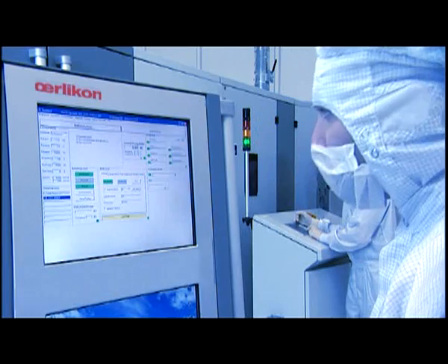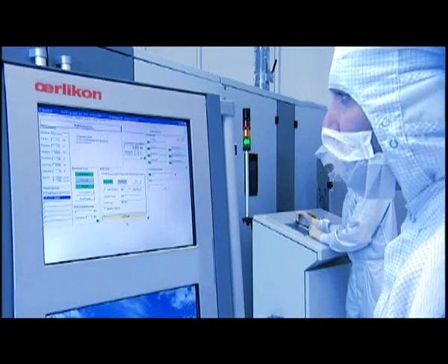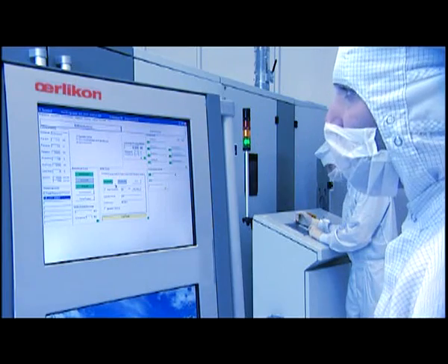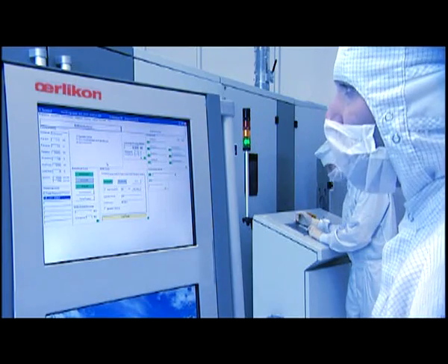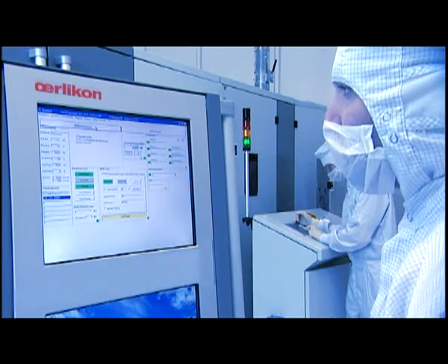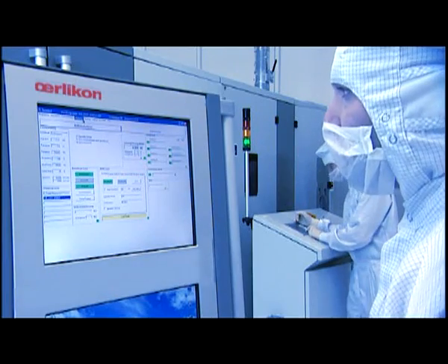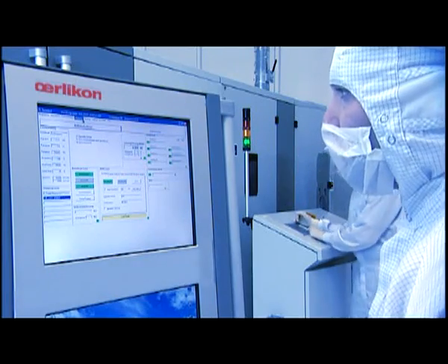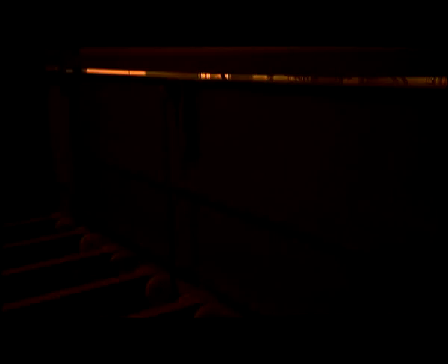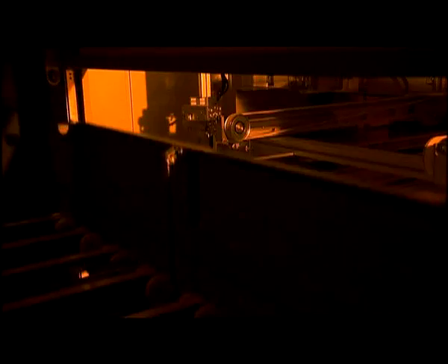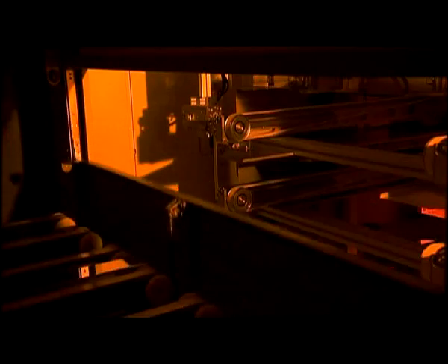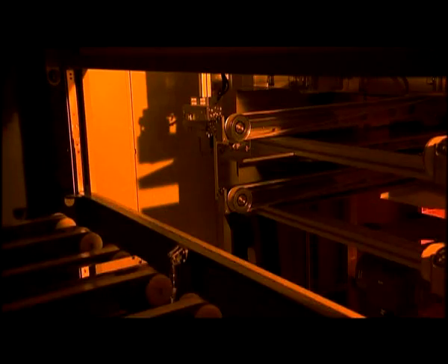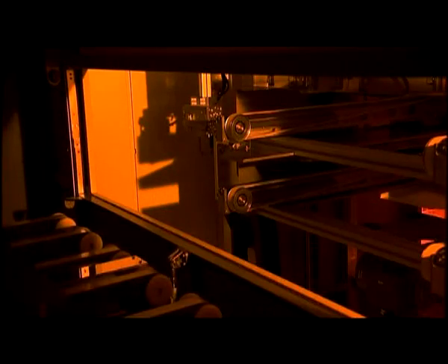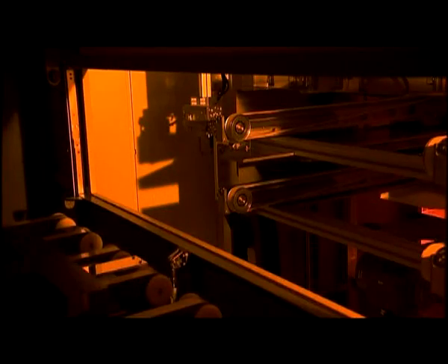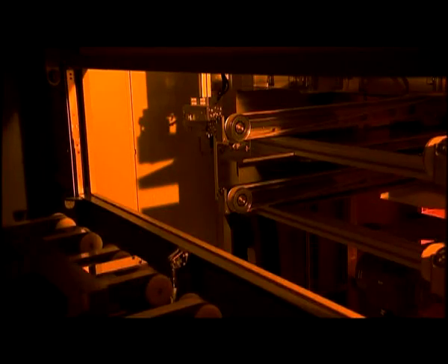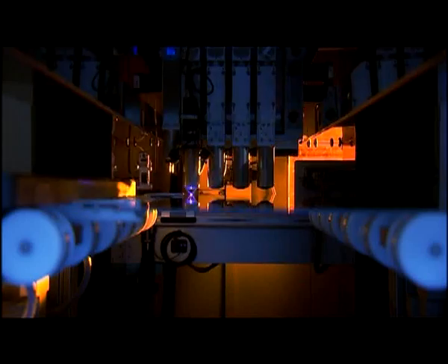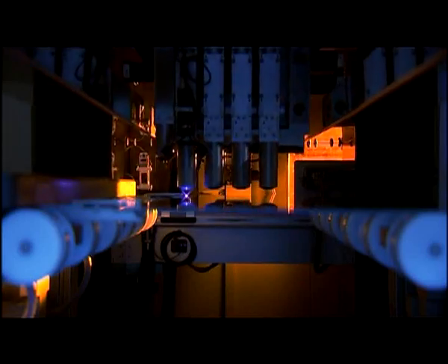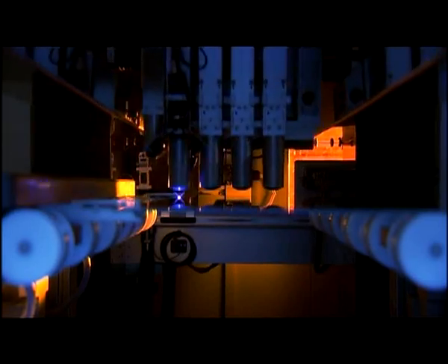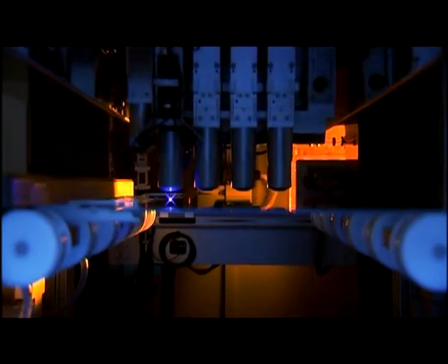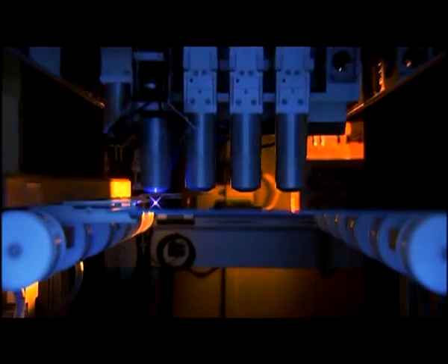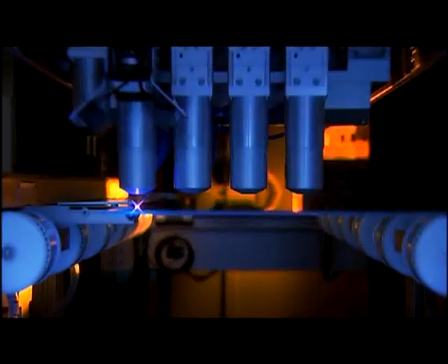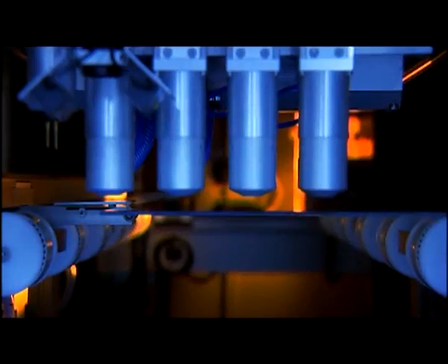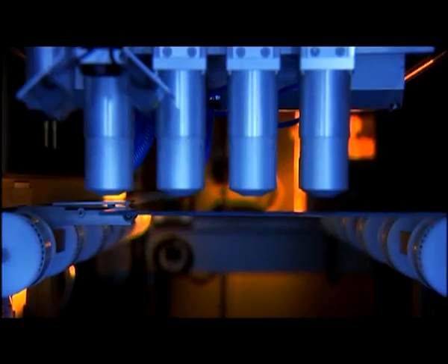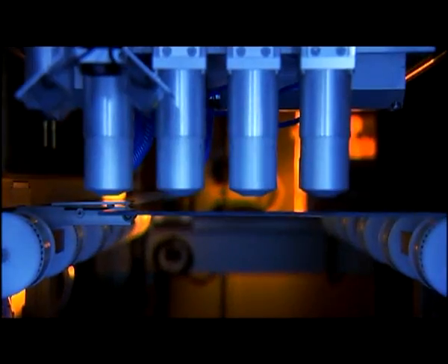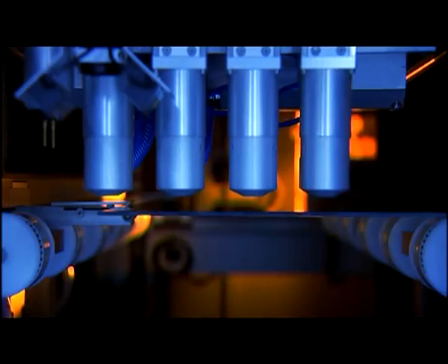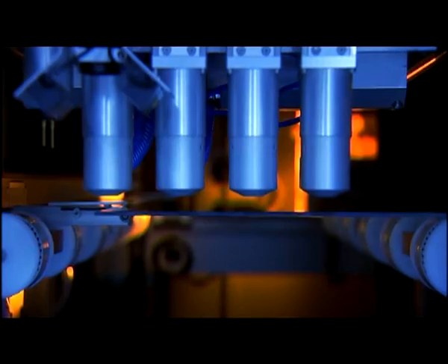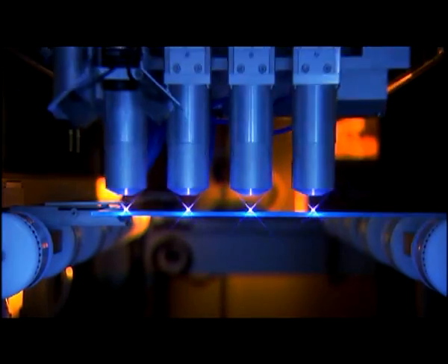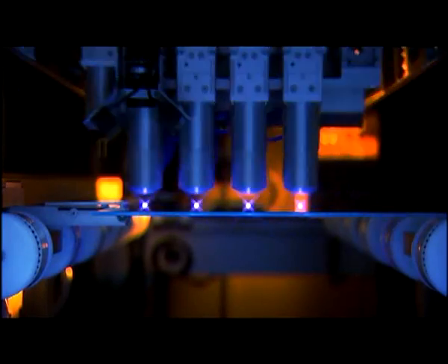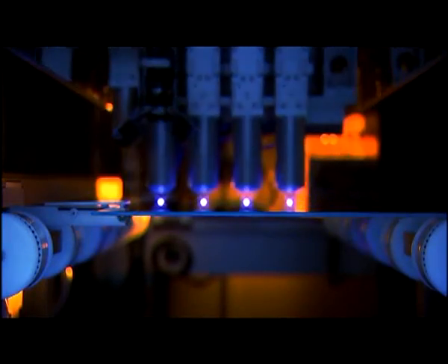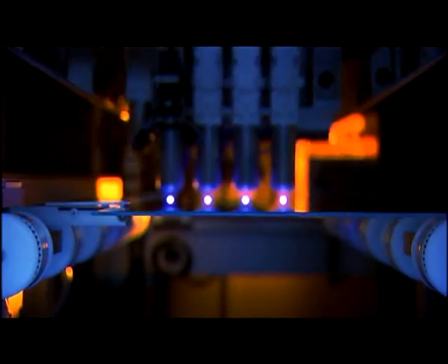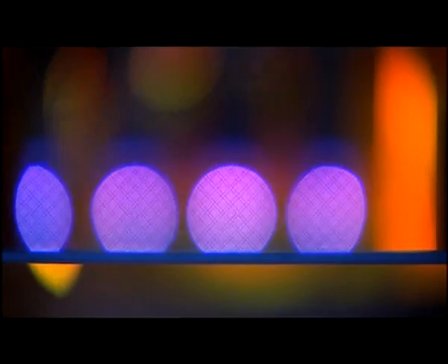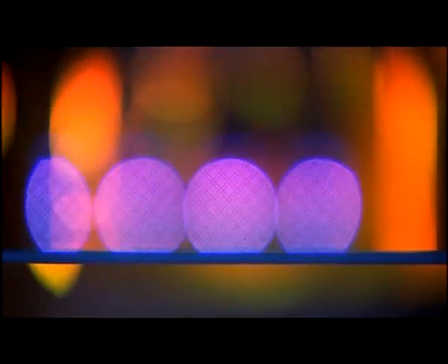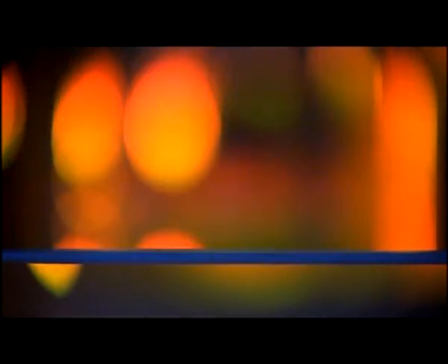The revolutionary laser cutting system LSS-1200 then structures the different layers at great speed.